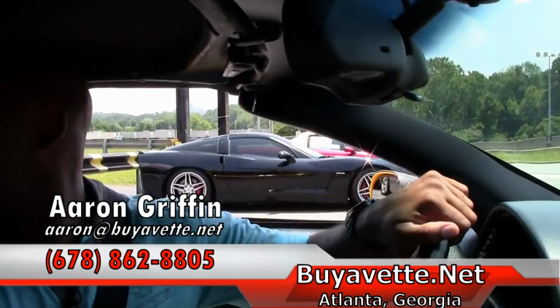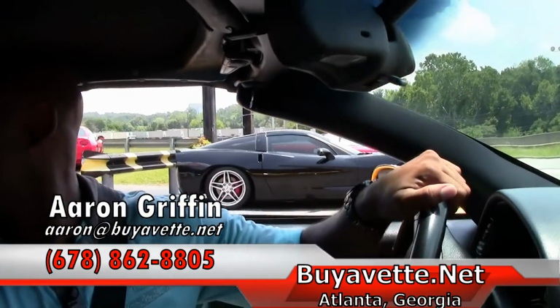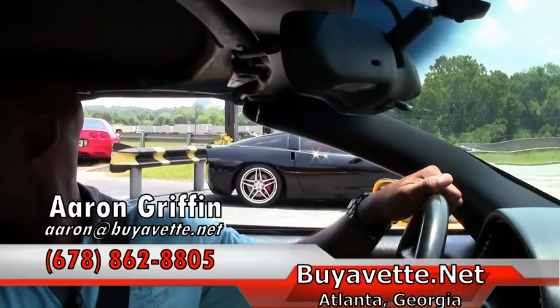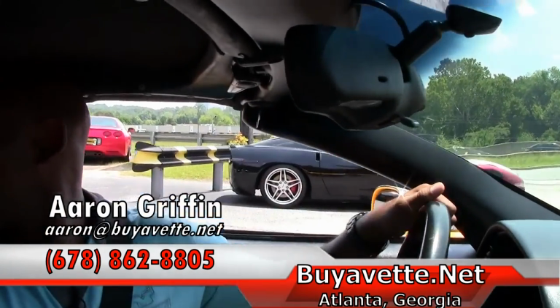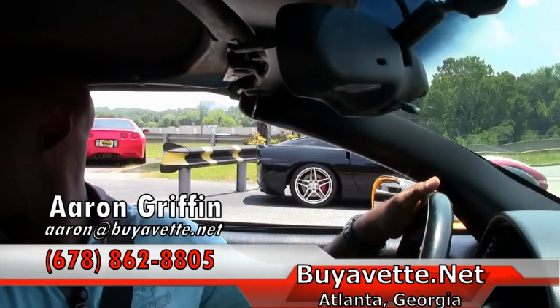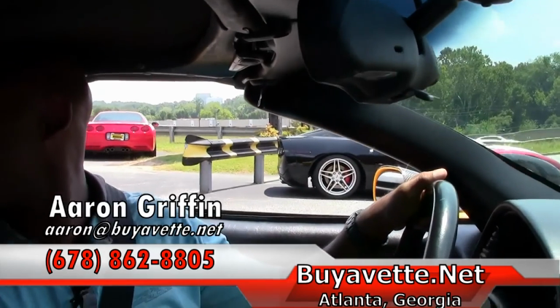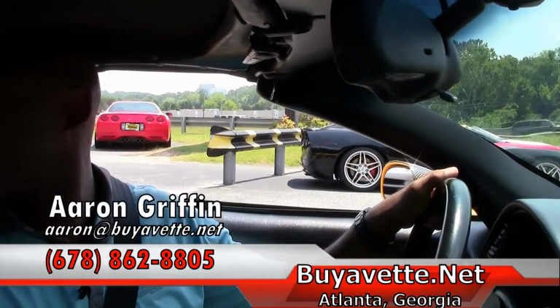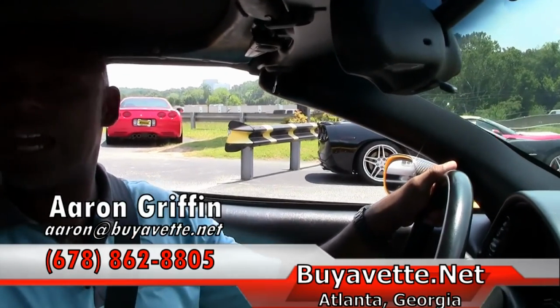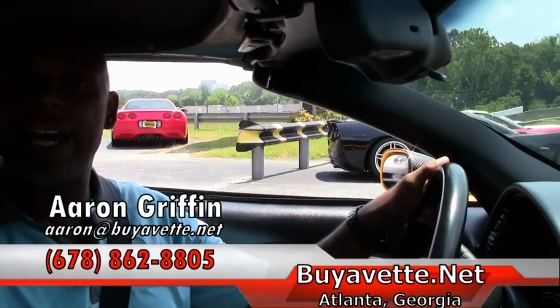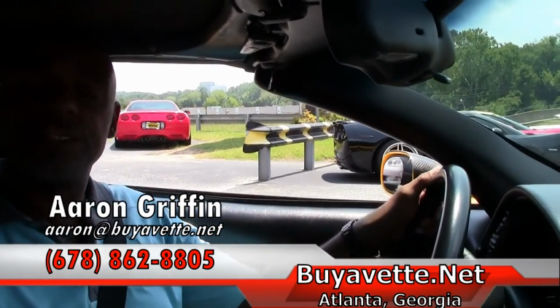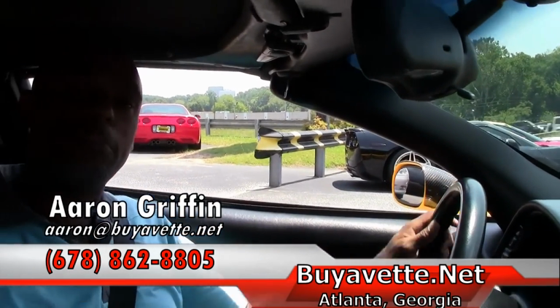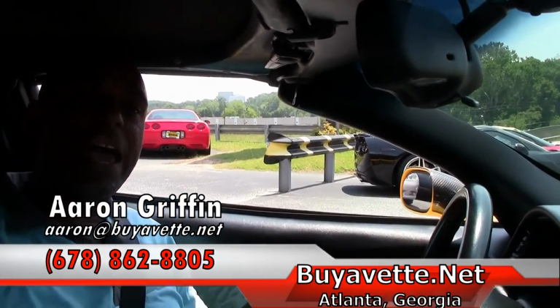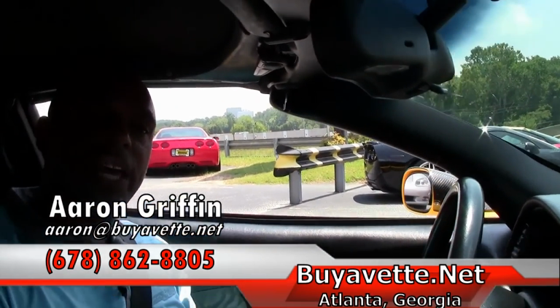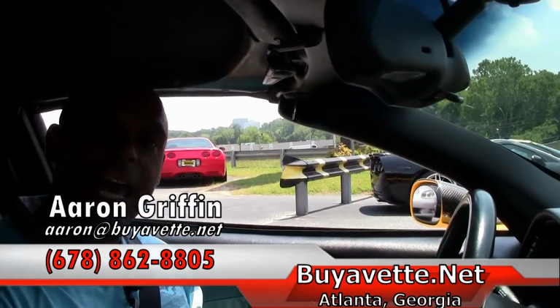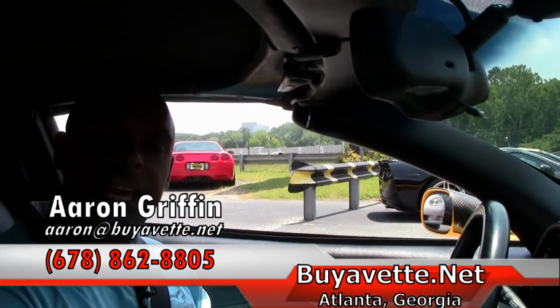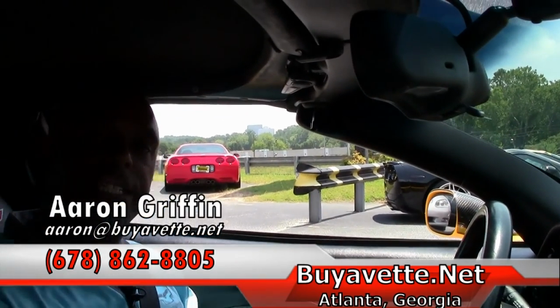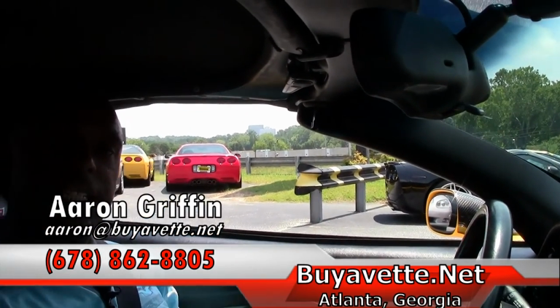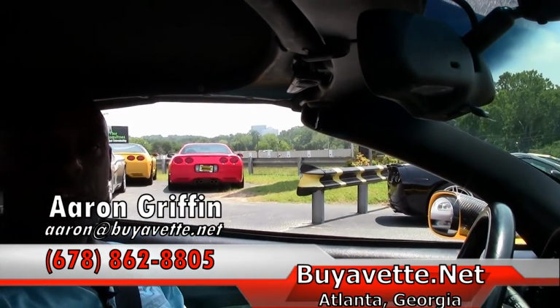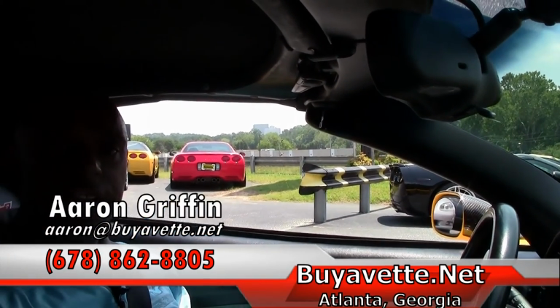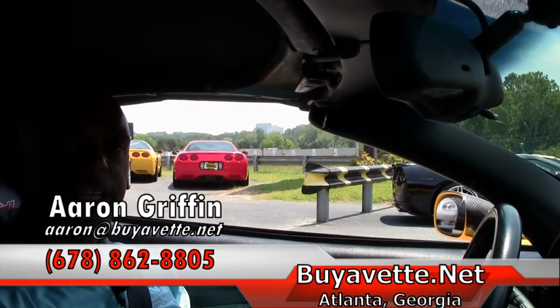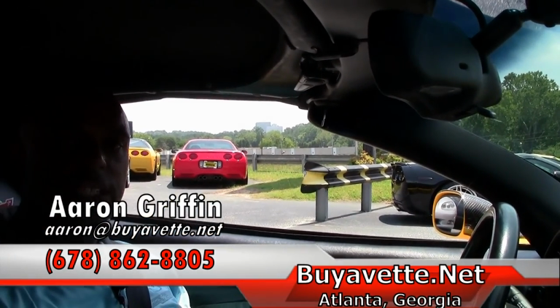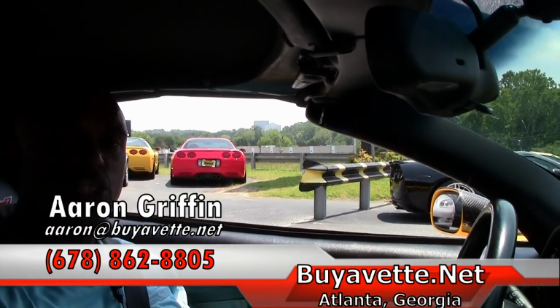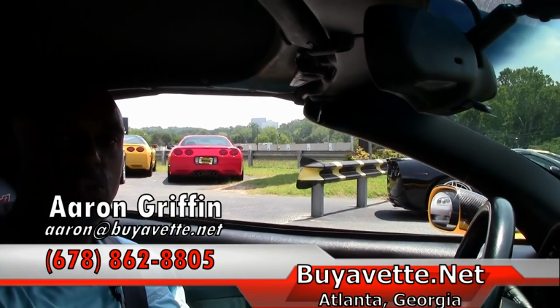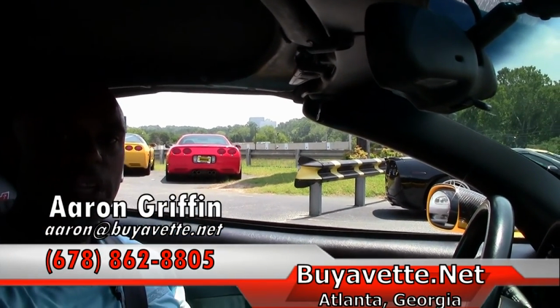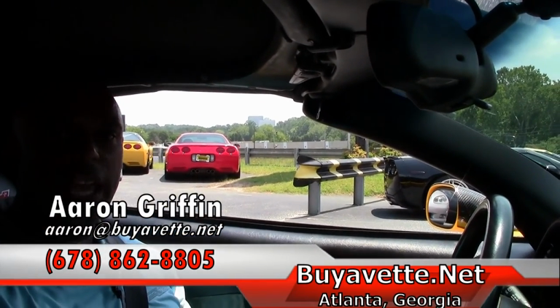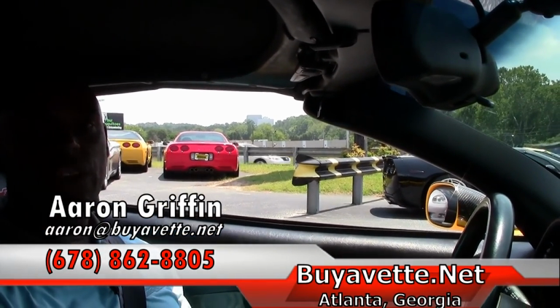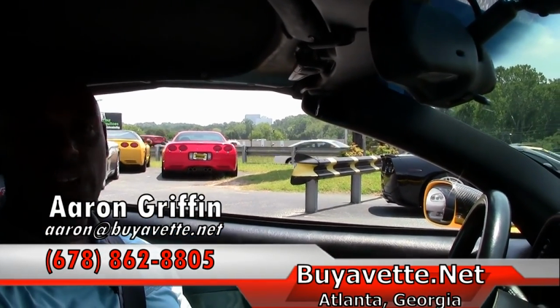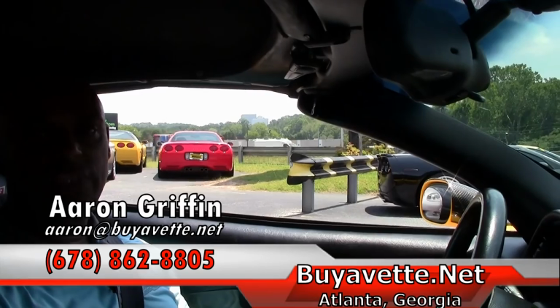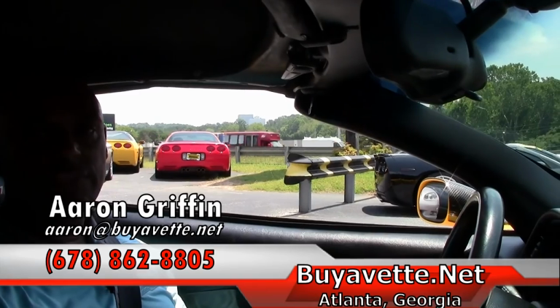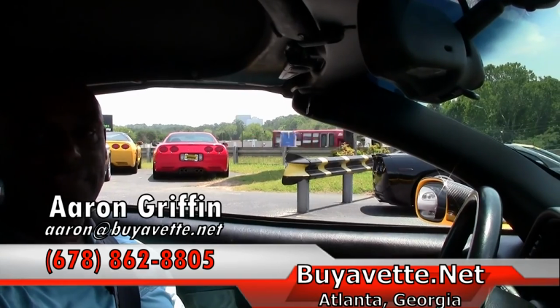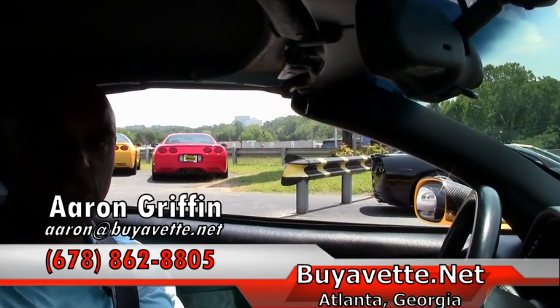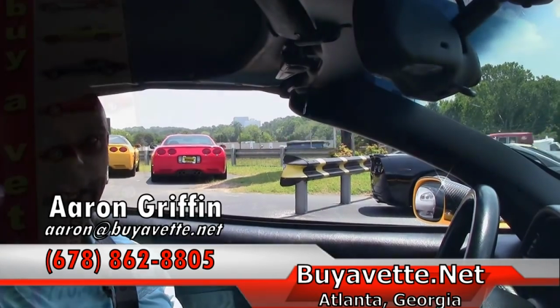I'm Aaron Griffin, guys. BioVet.net, 678-862-8805. Have a great day.